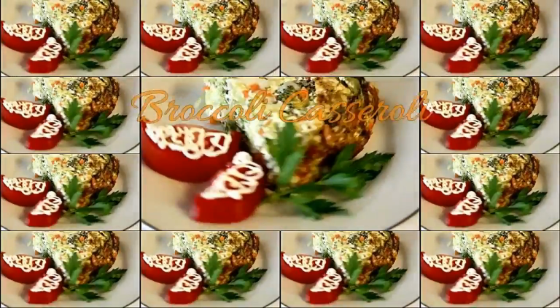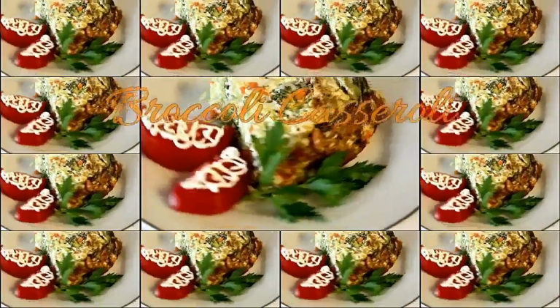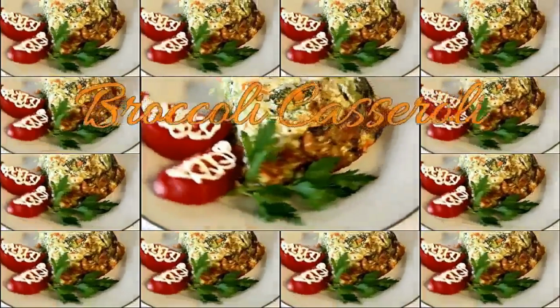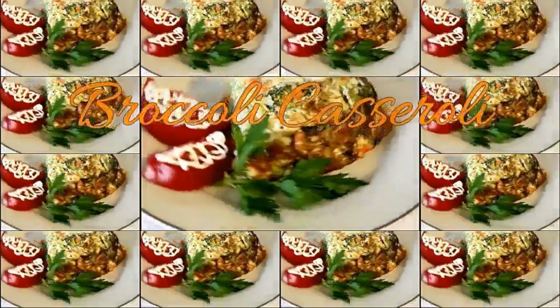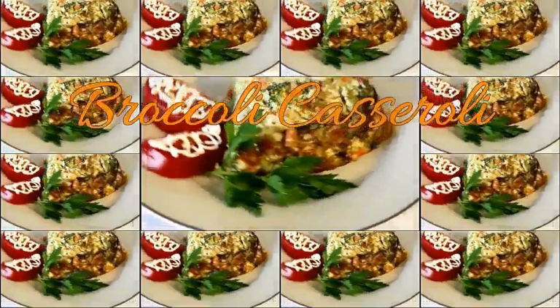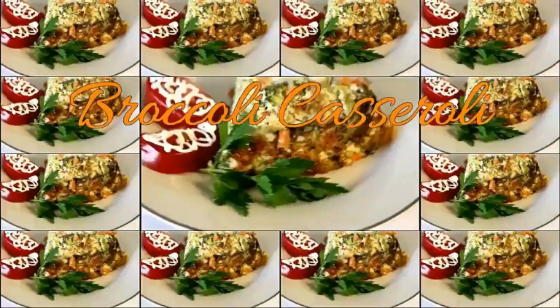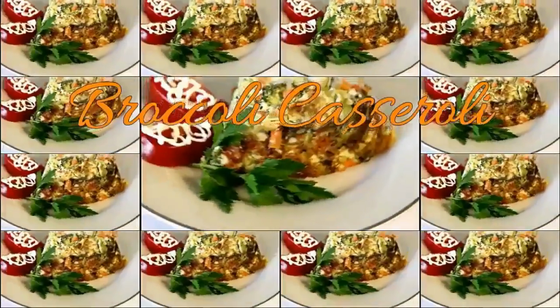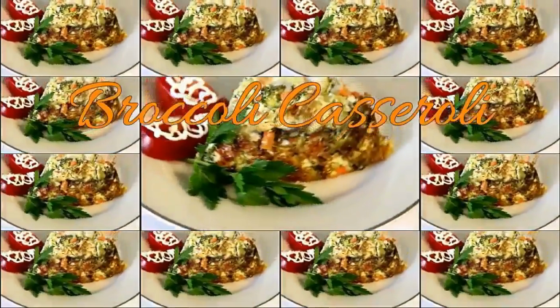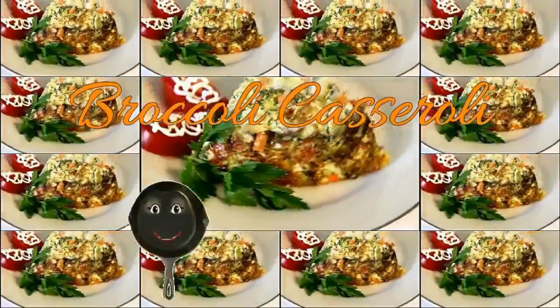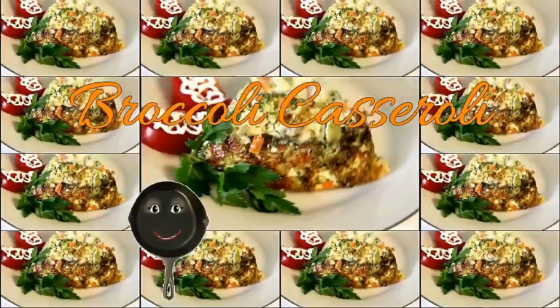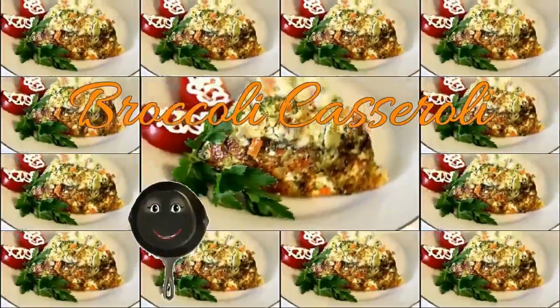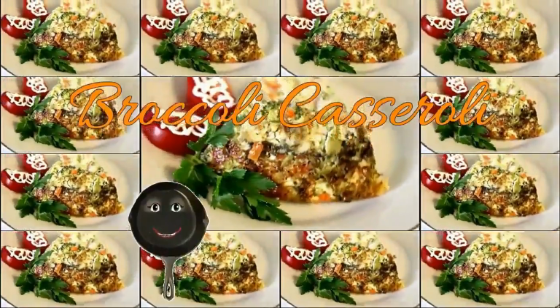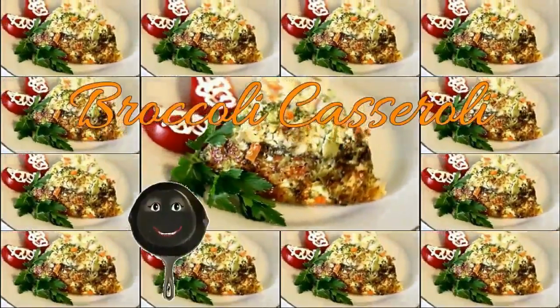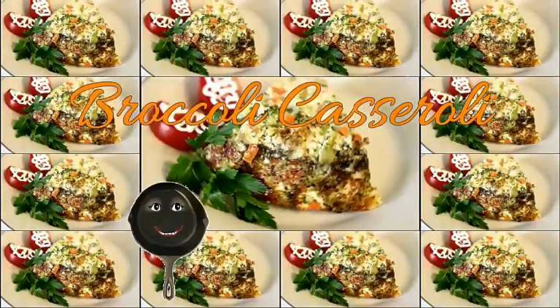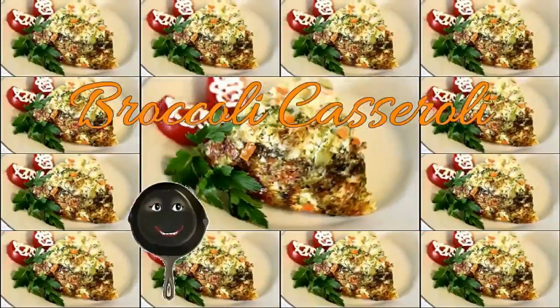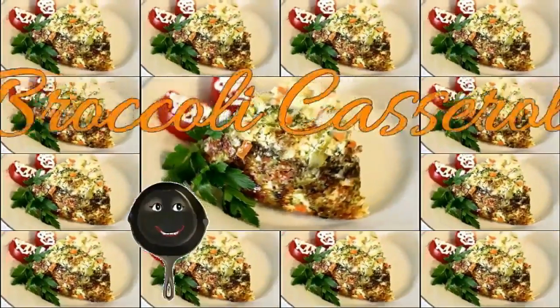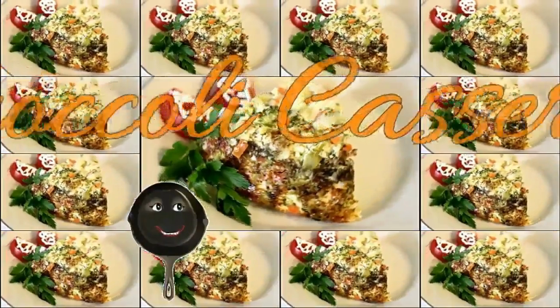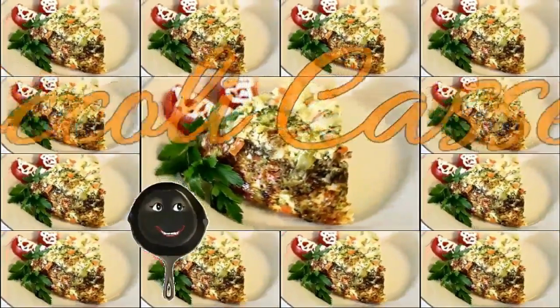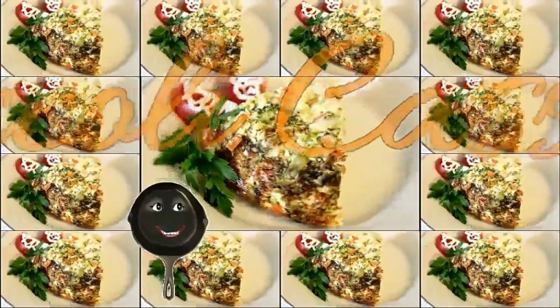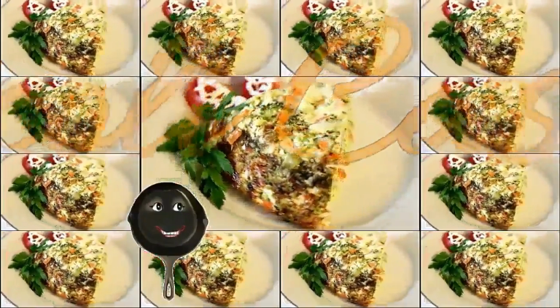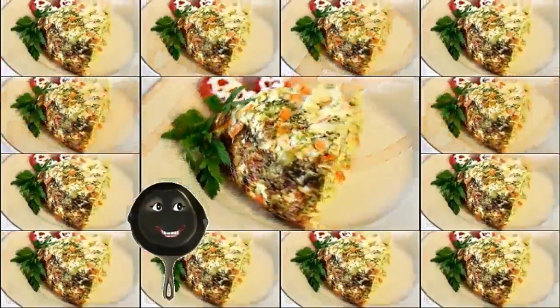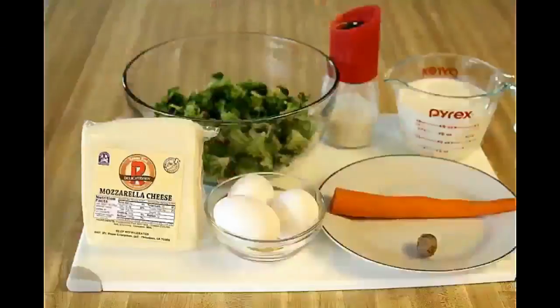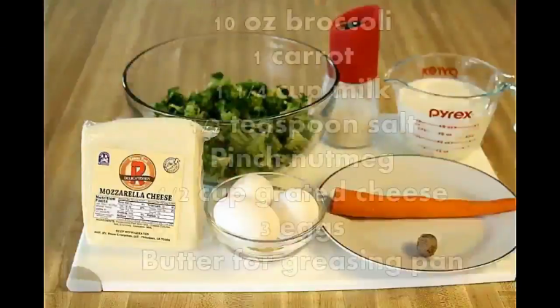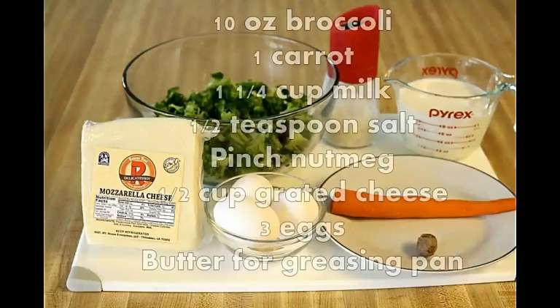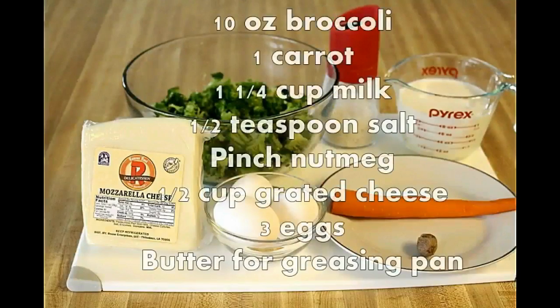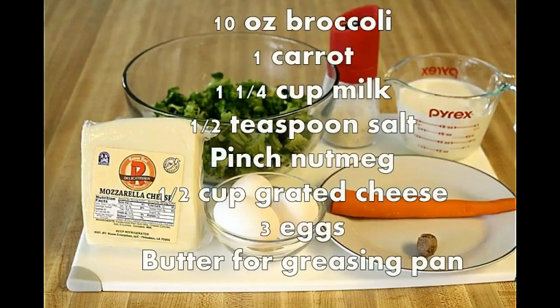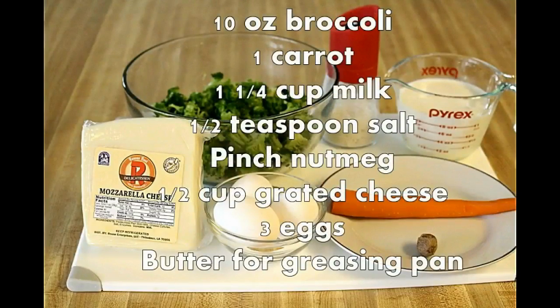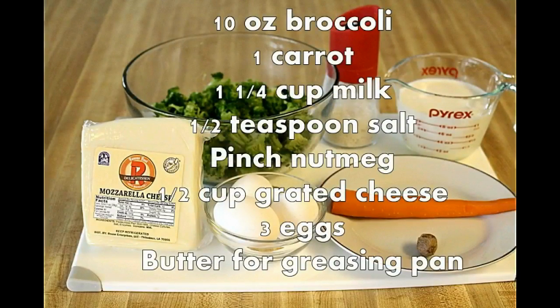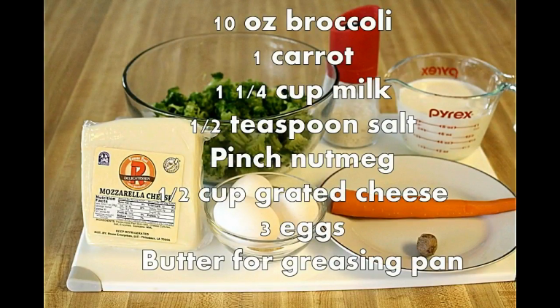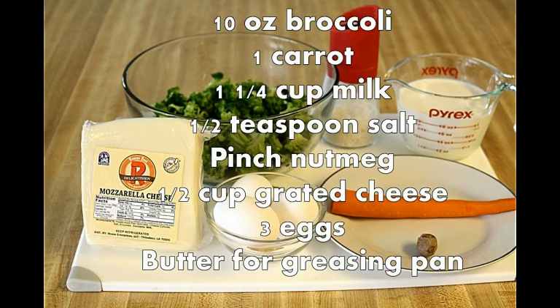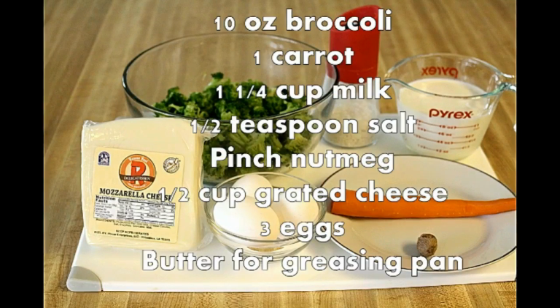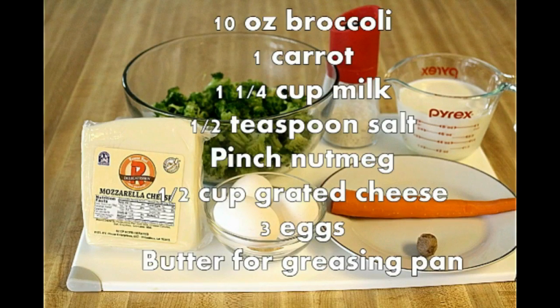Welcome to my kitchen. My name is Gella. Today I'm going to cook broccoli casserole.